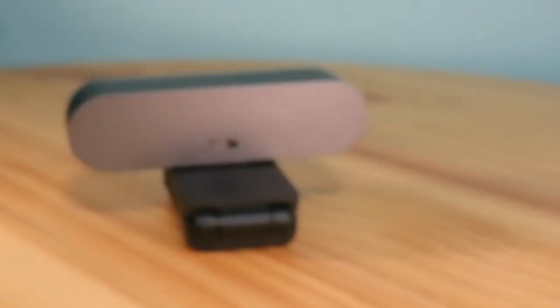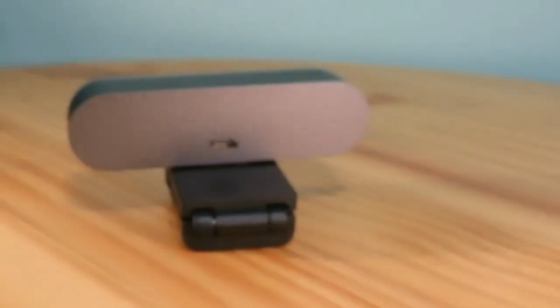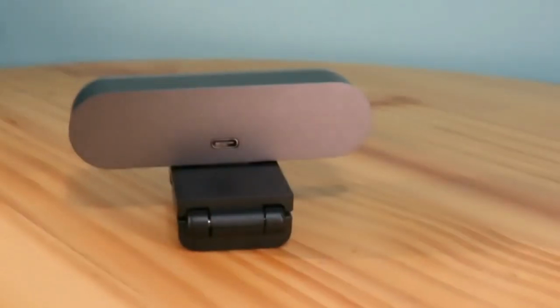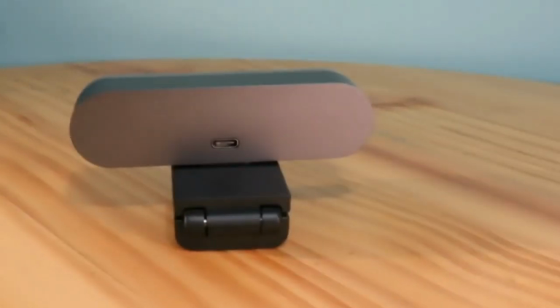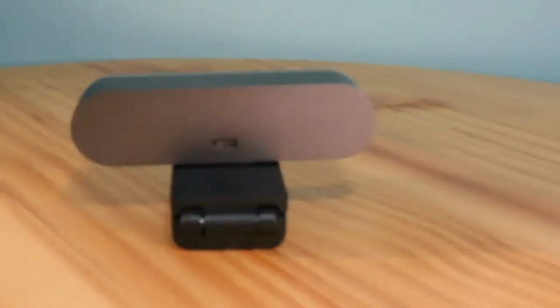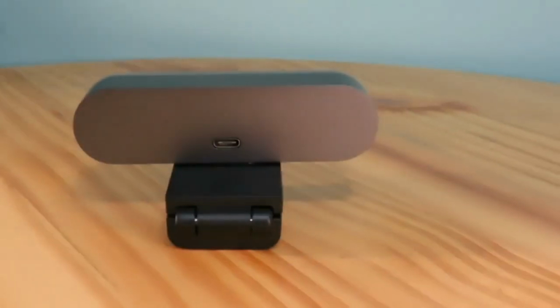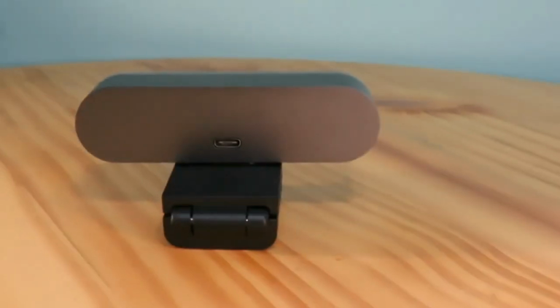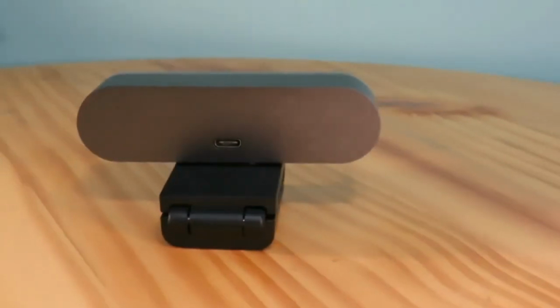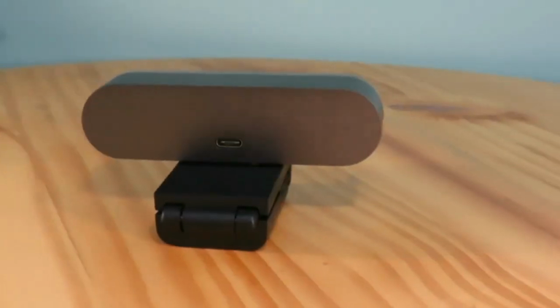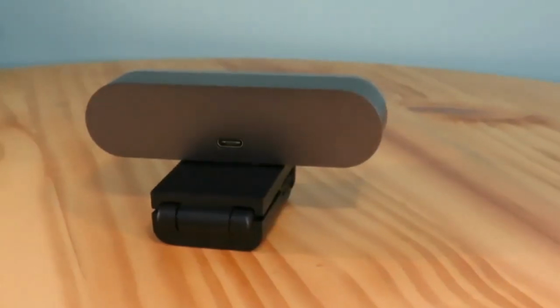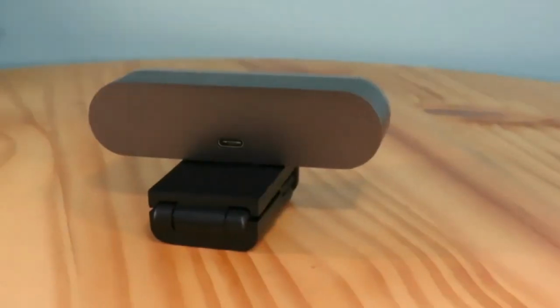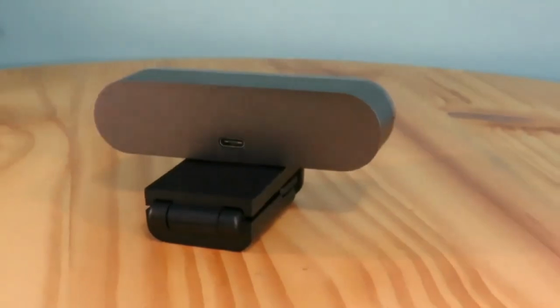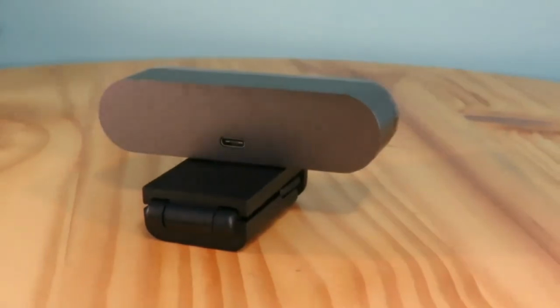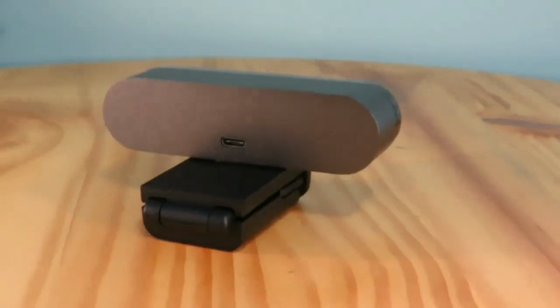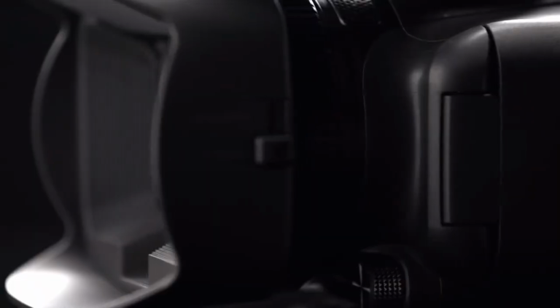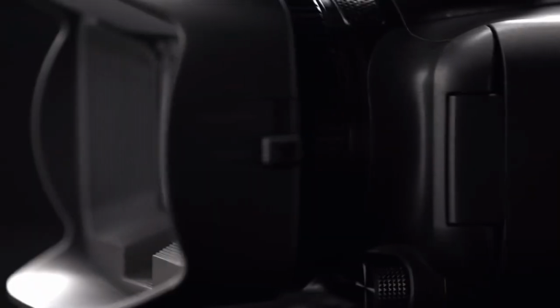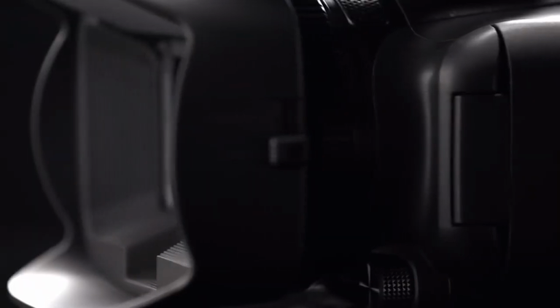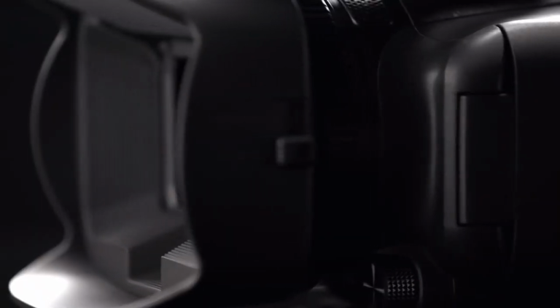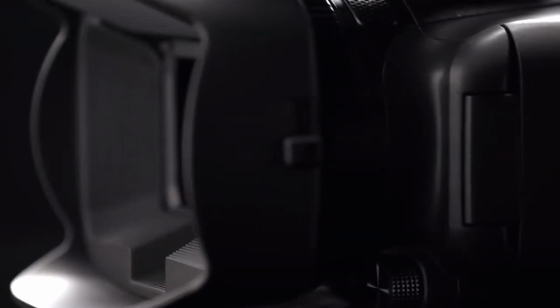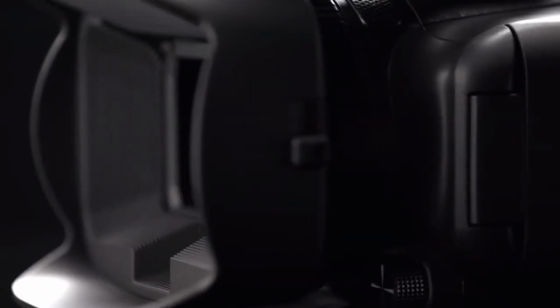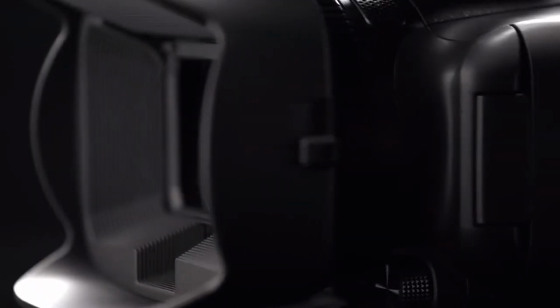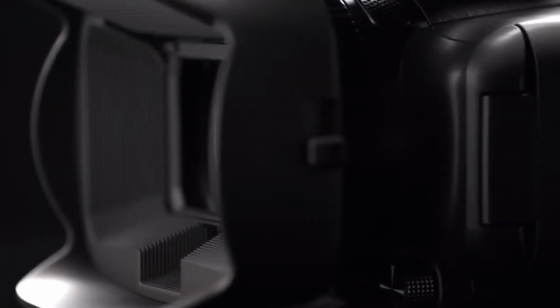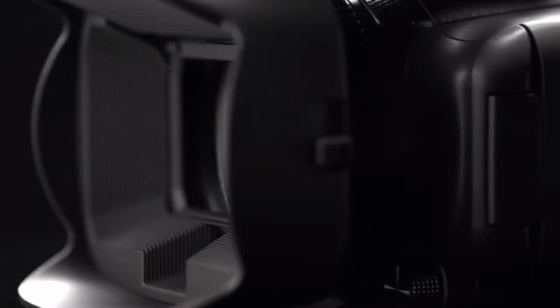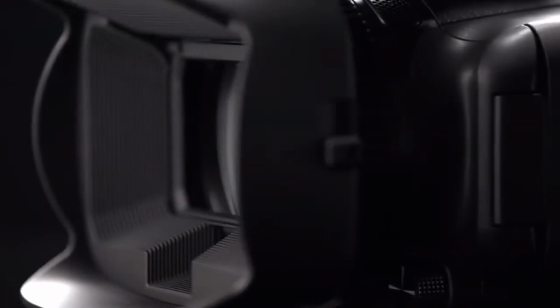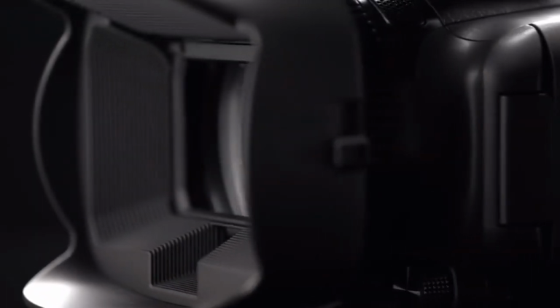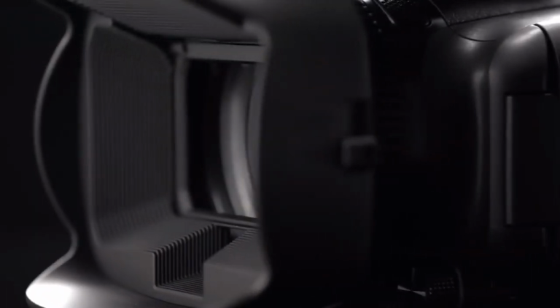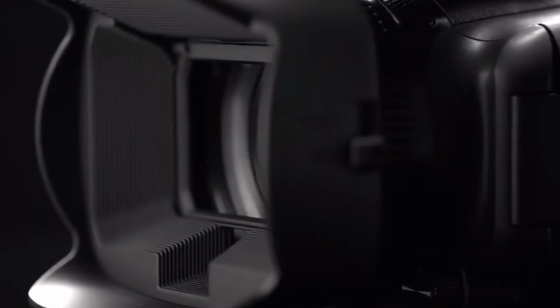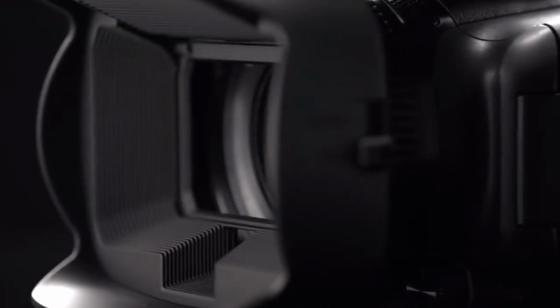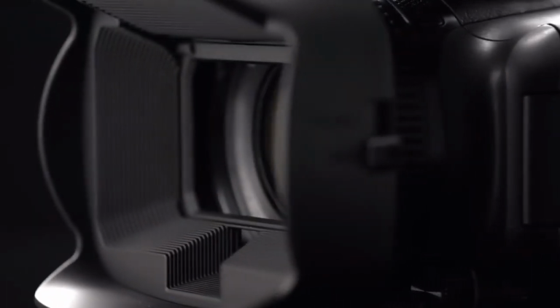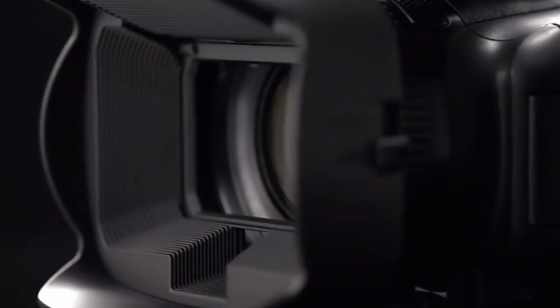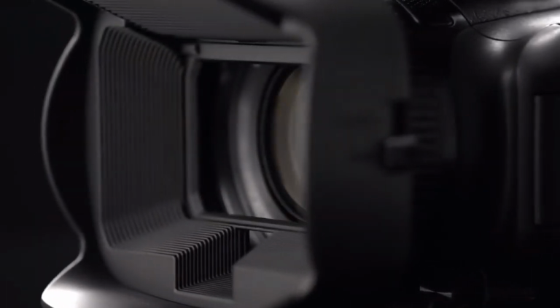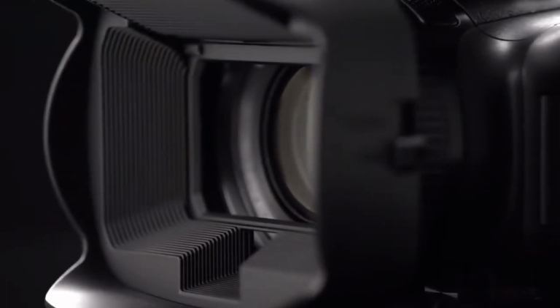In this video, we will take a closer look at the top 10 cameras for gaming currently on the market.